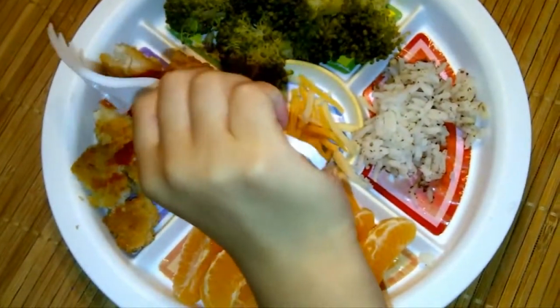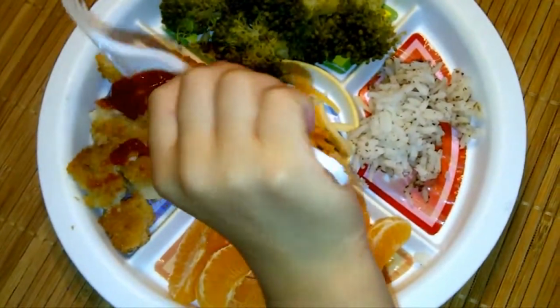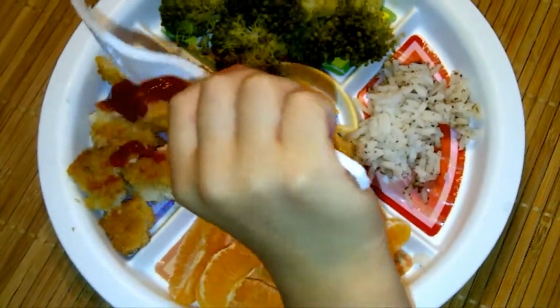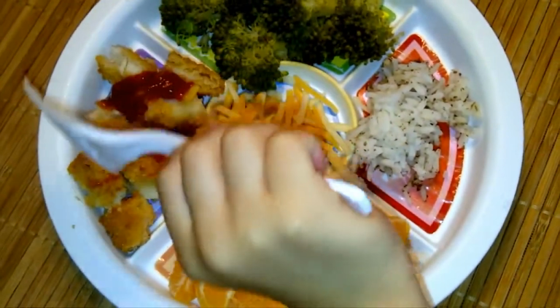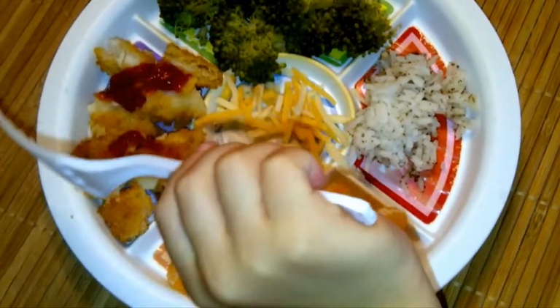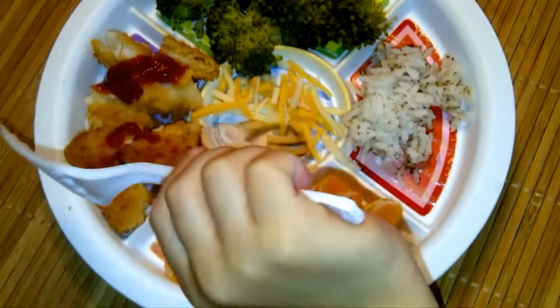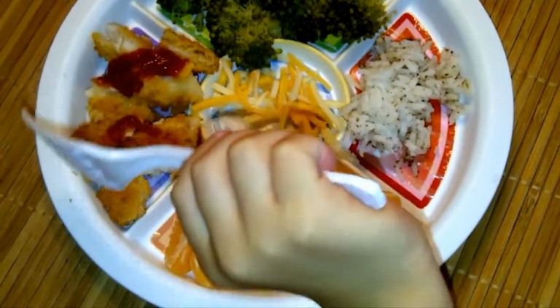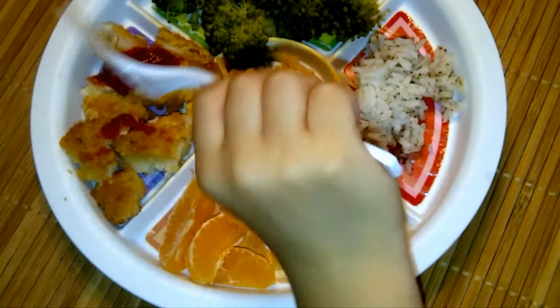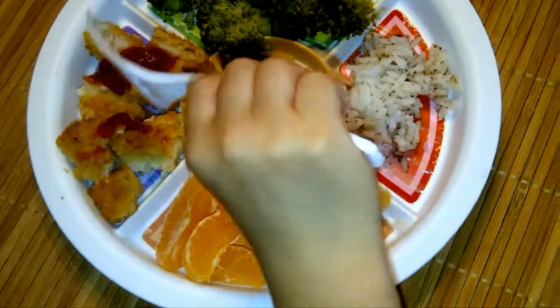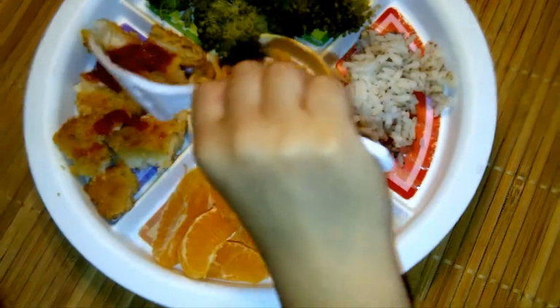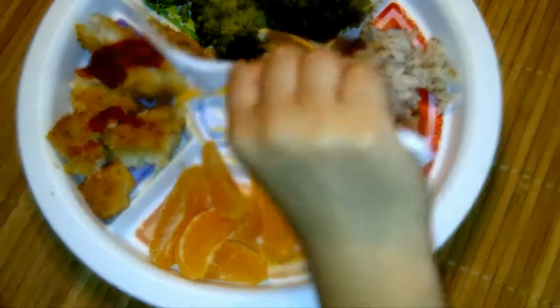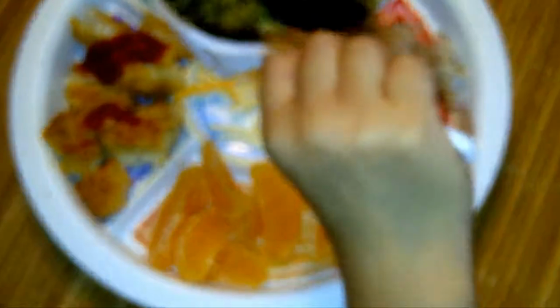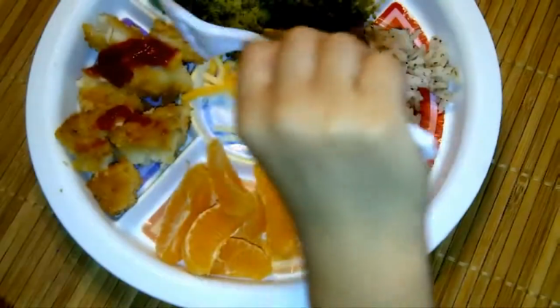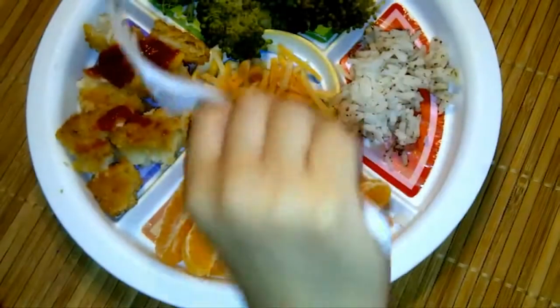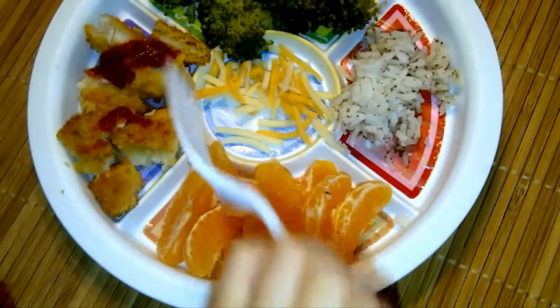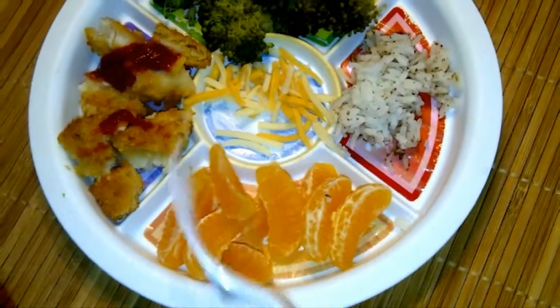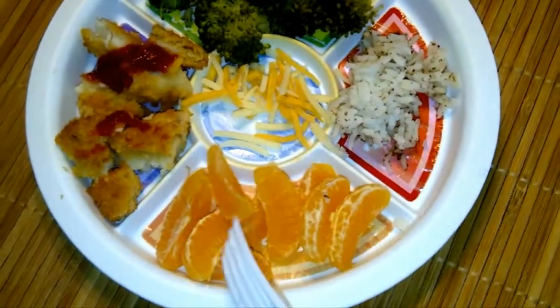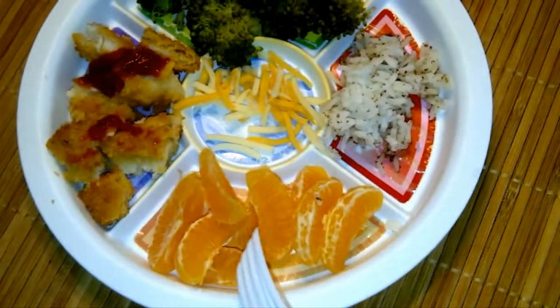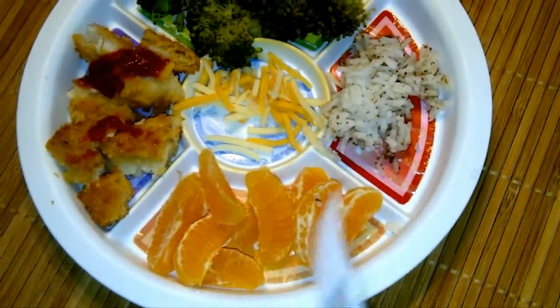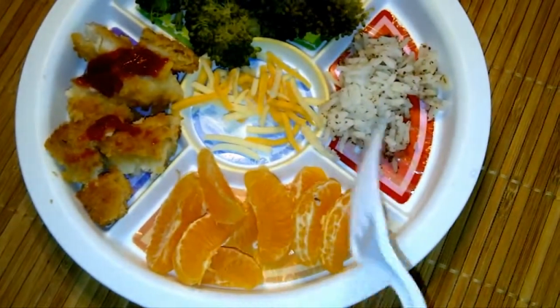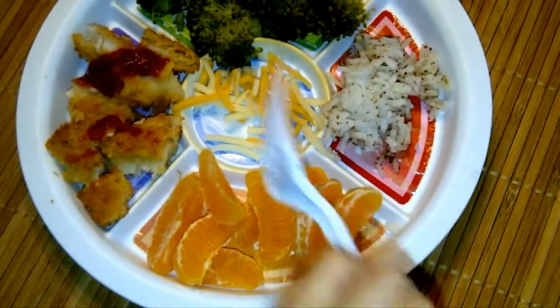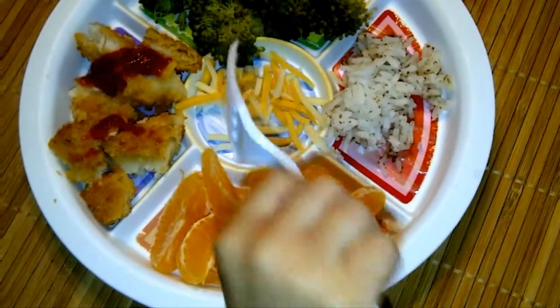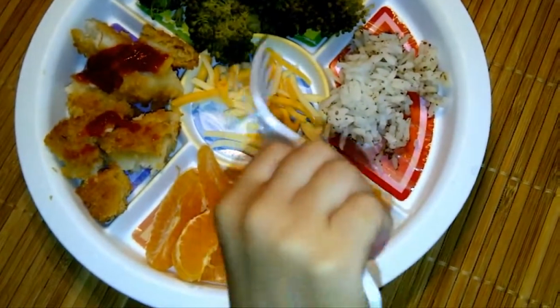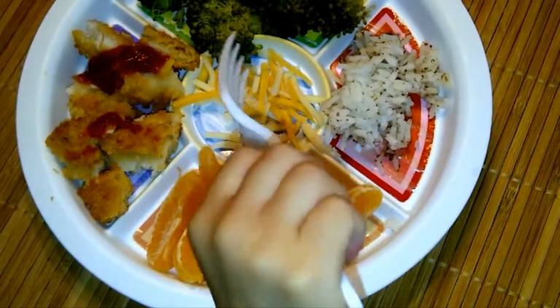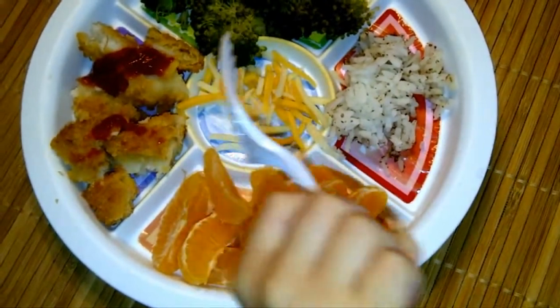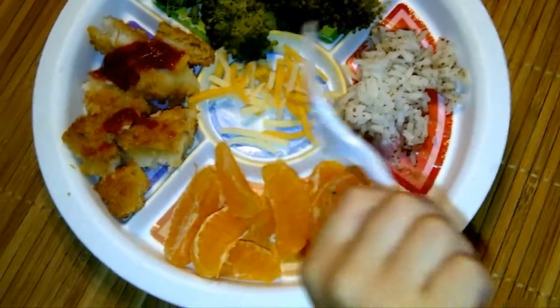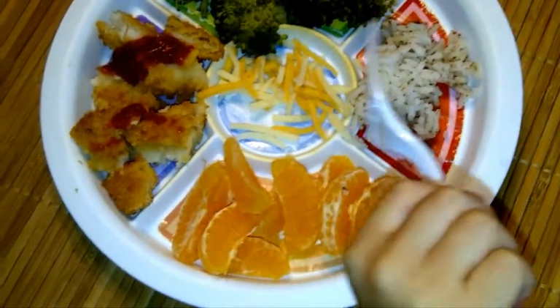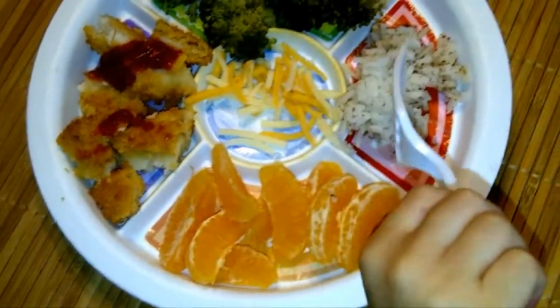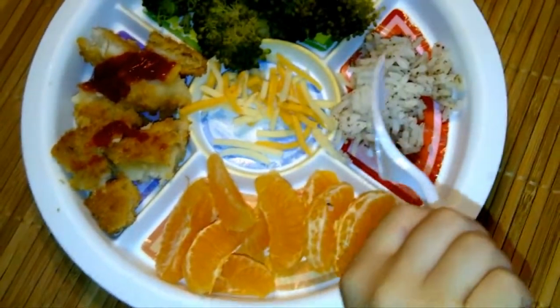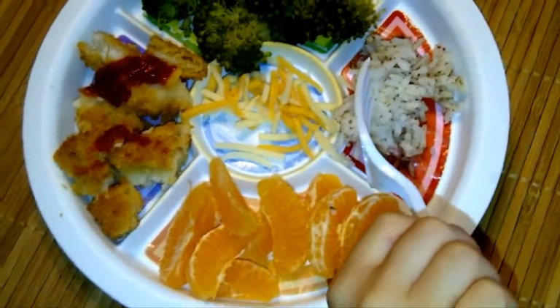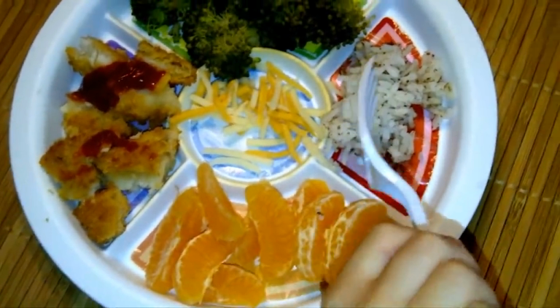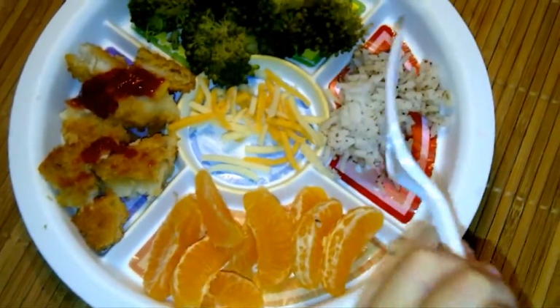And chicken, pizza, orange, cheese, rice.